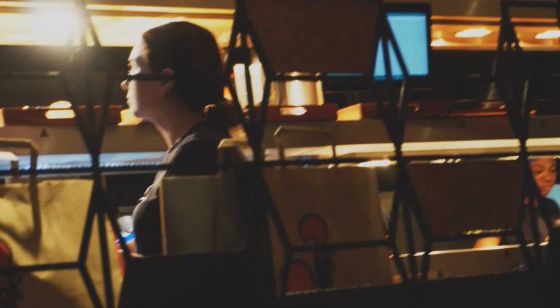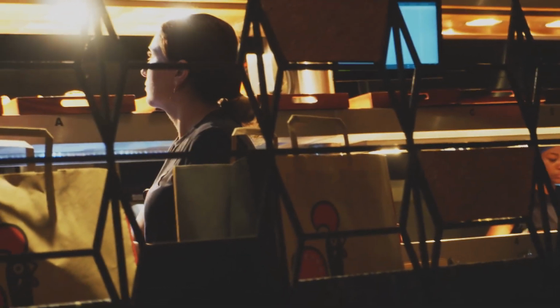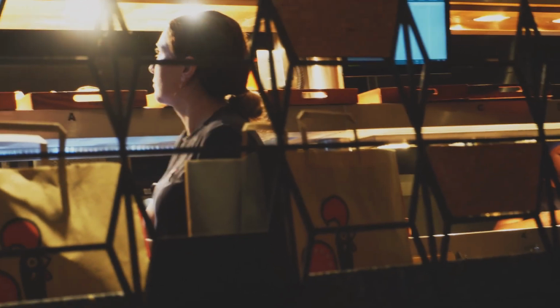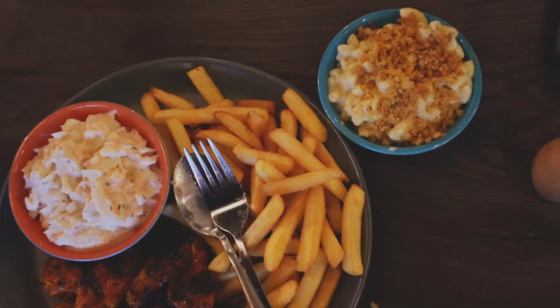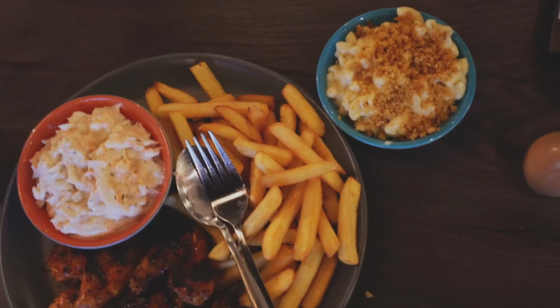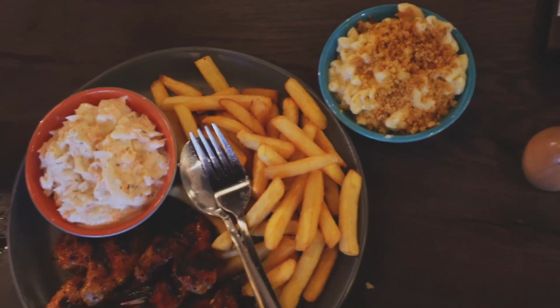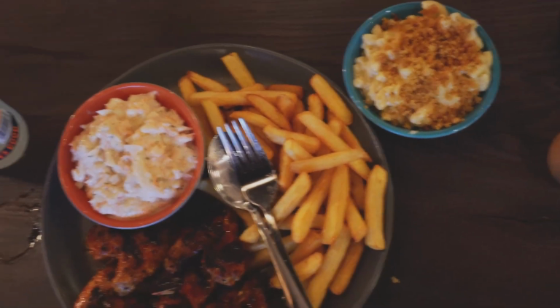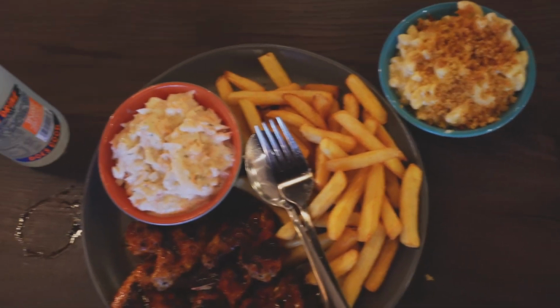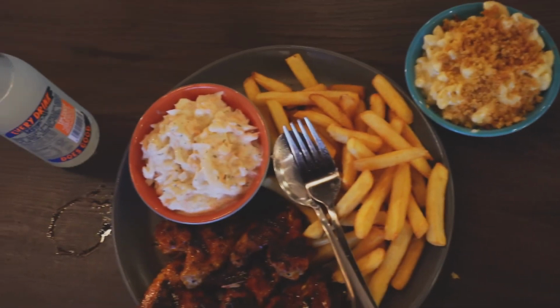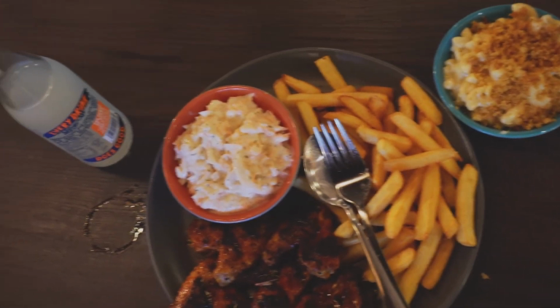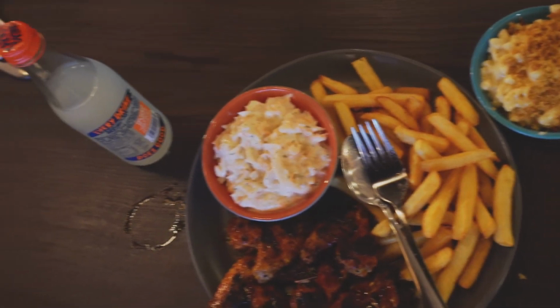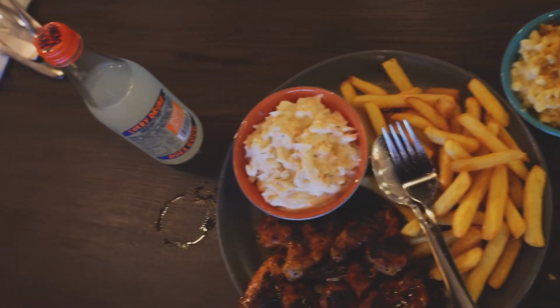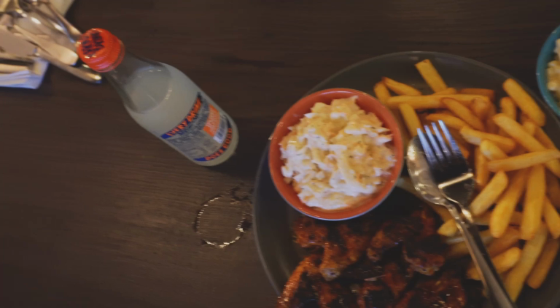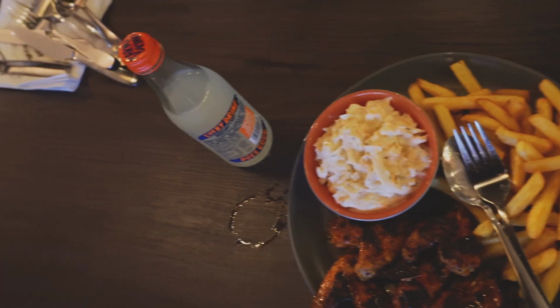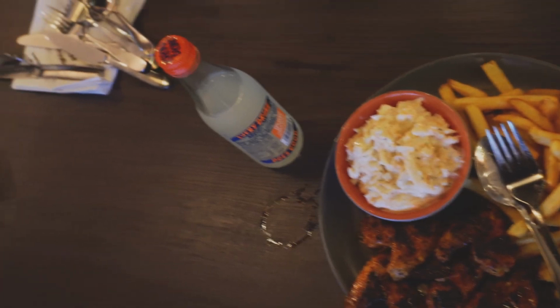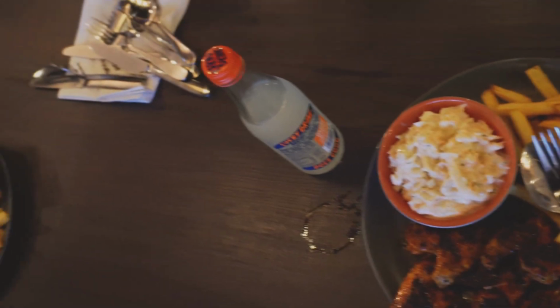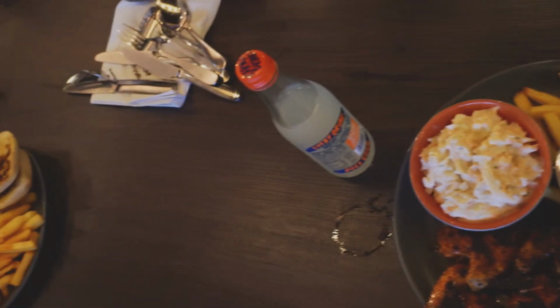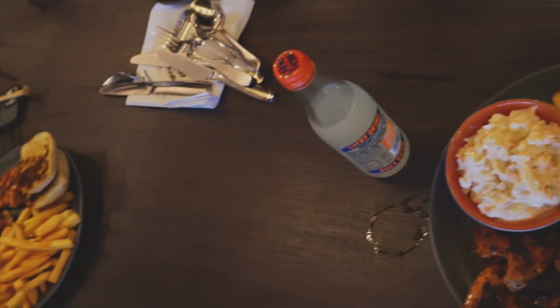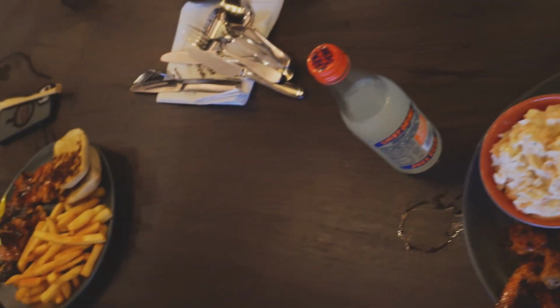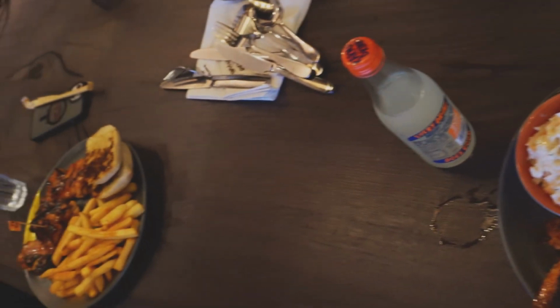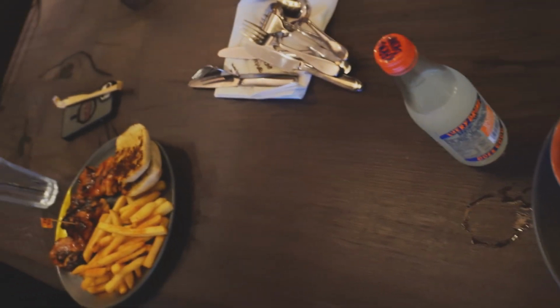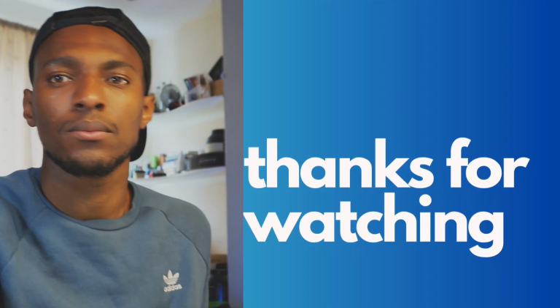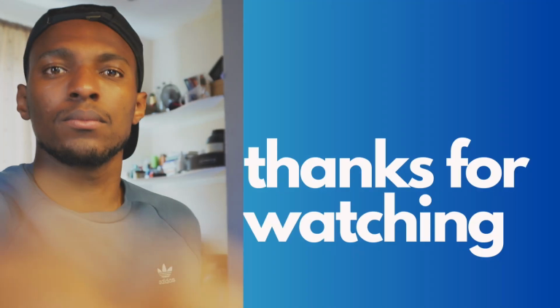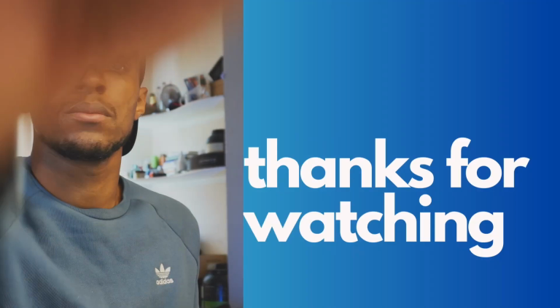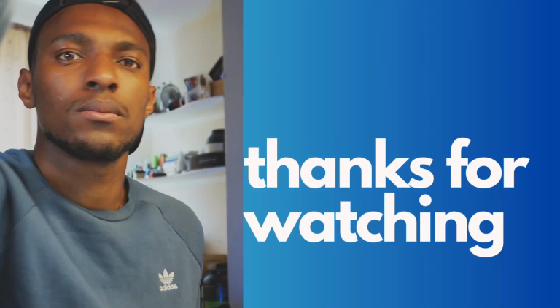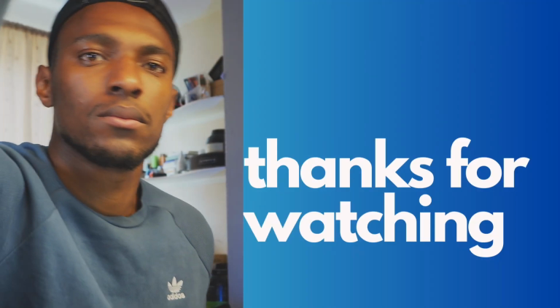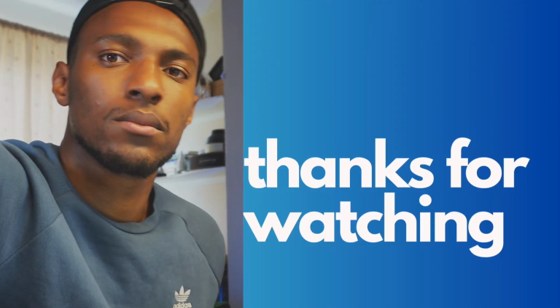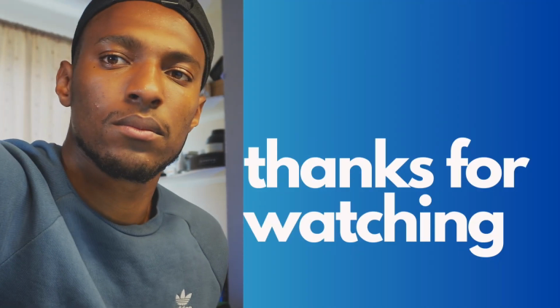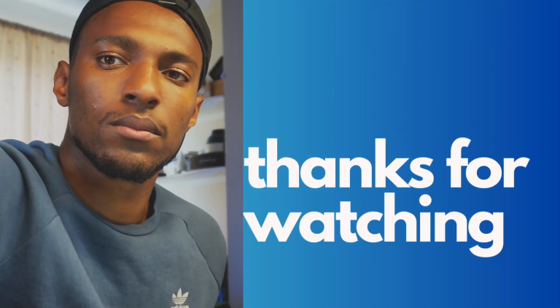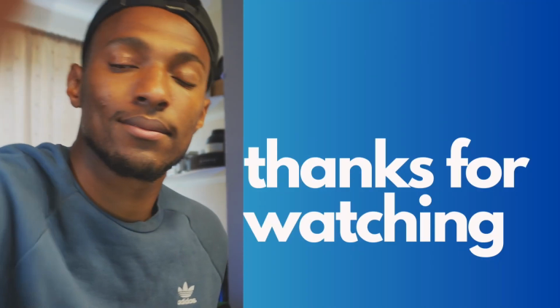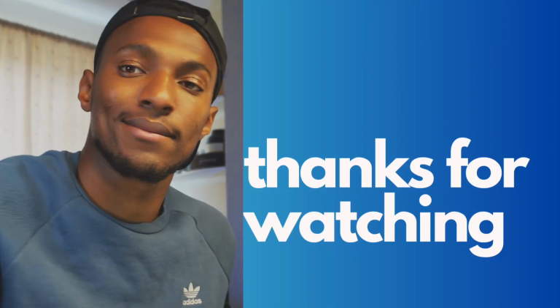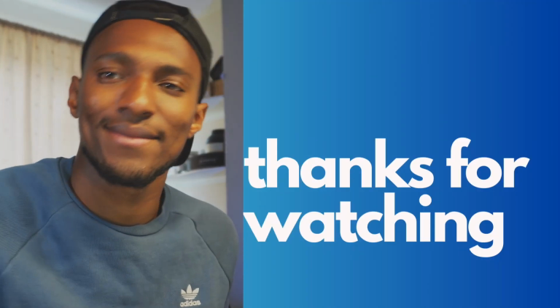Guys, thank you so much for watching this day in the life, and I'll see you guys in the next video. Peace.